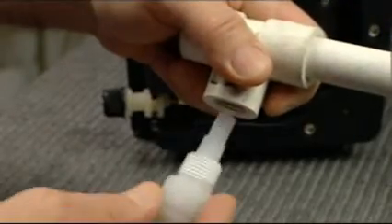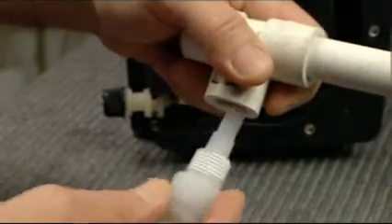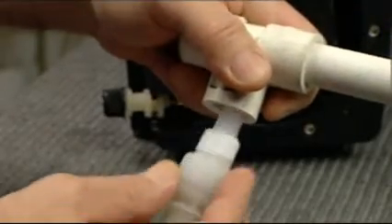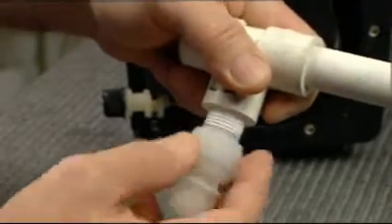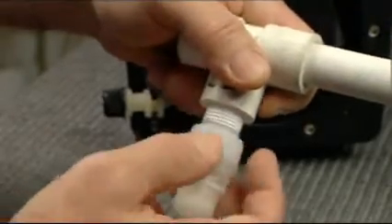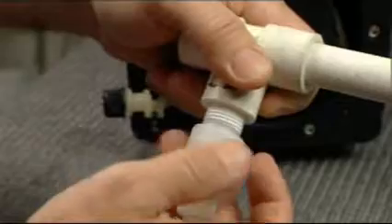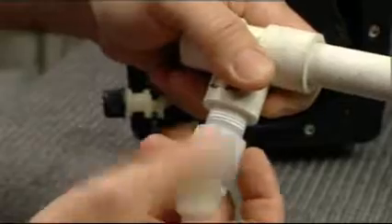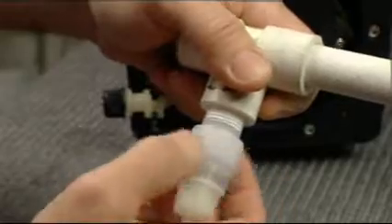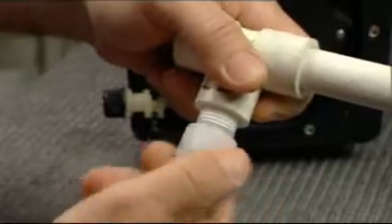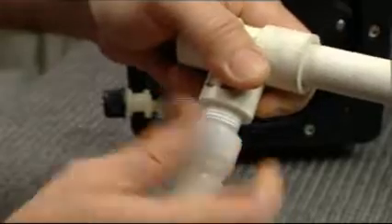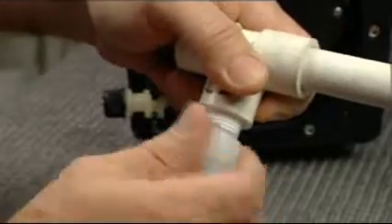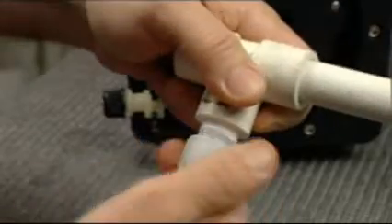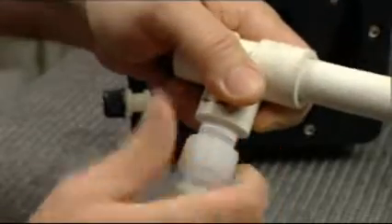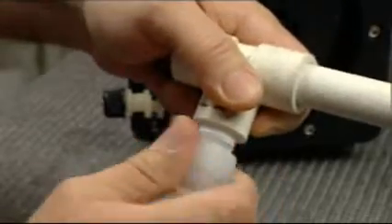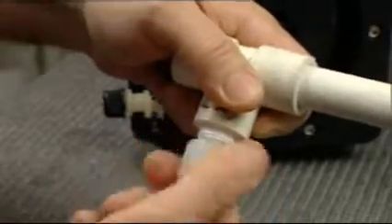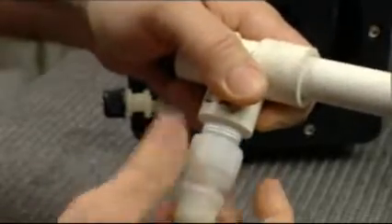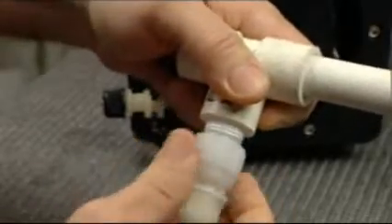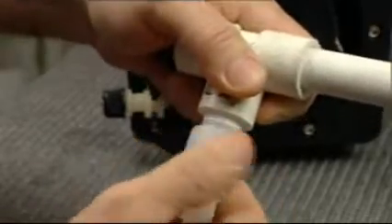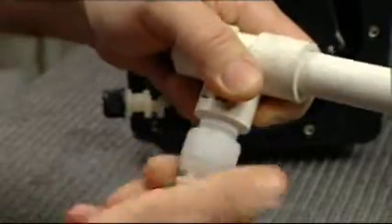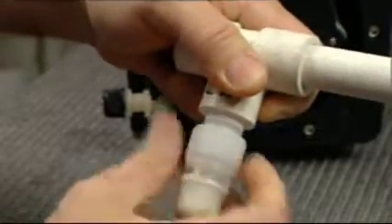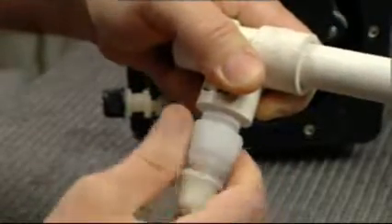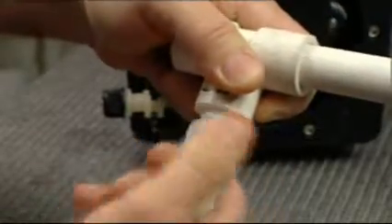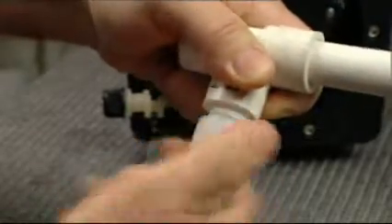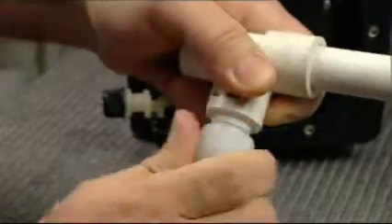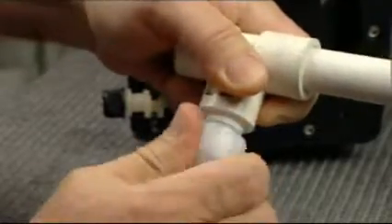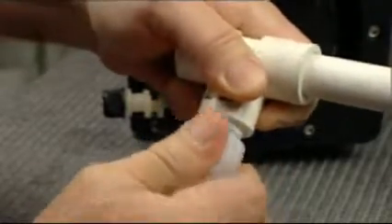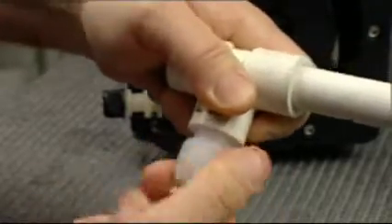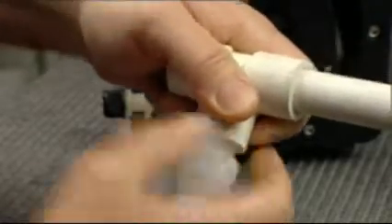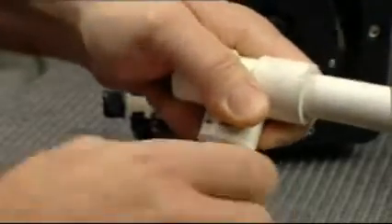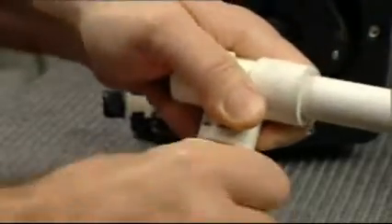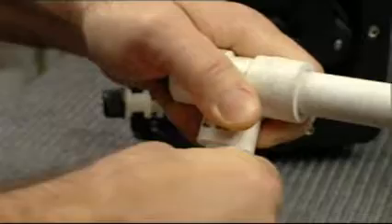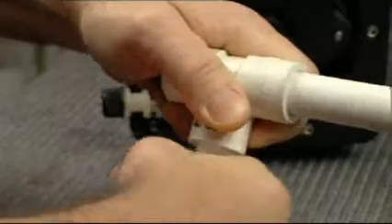If possible, install the valve in an upward position to prevent gases from becoming trapped in the valve.